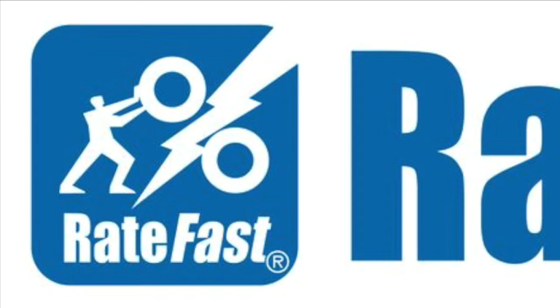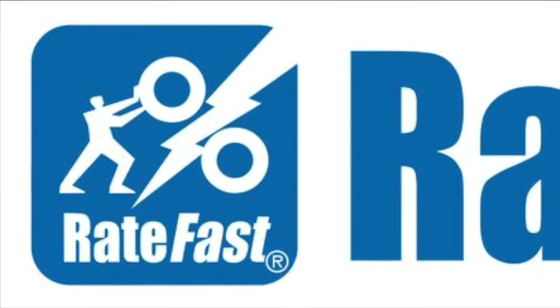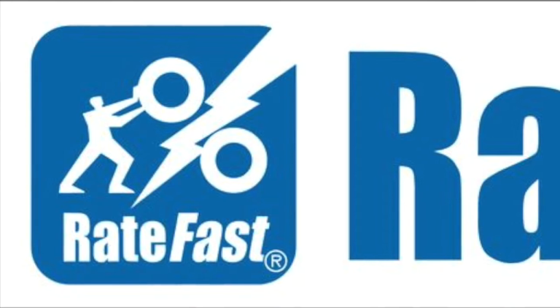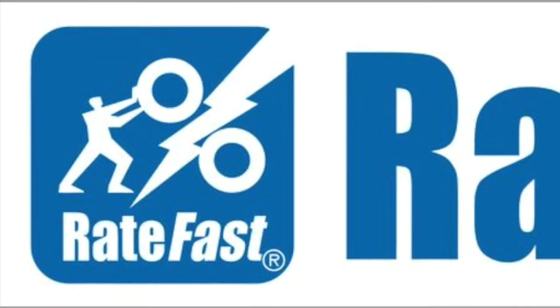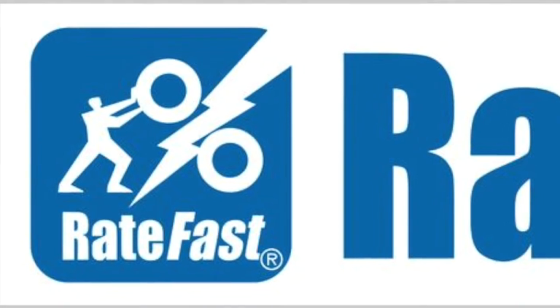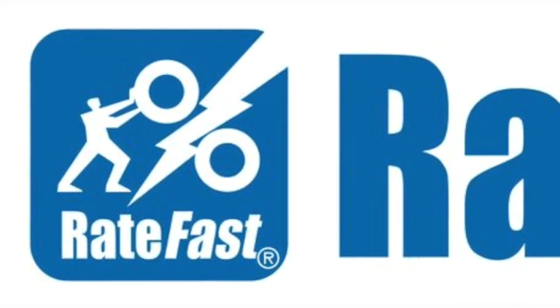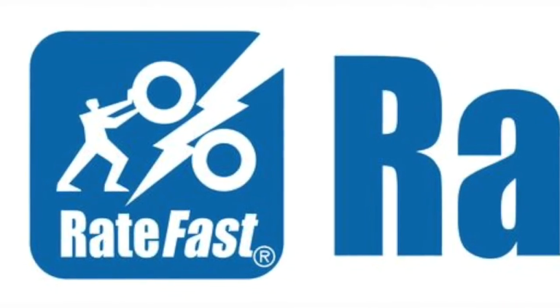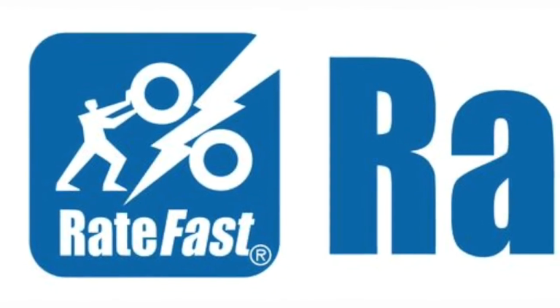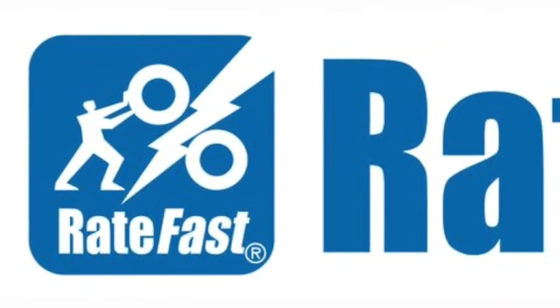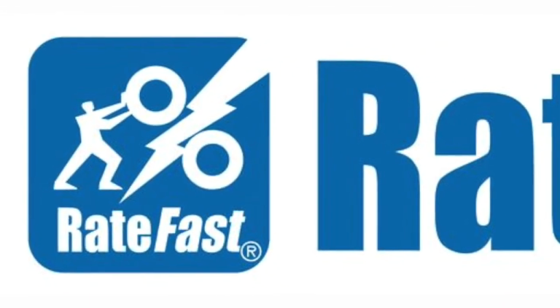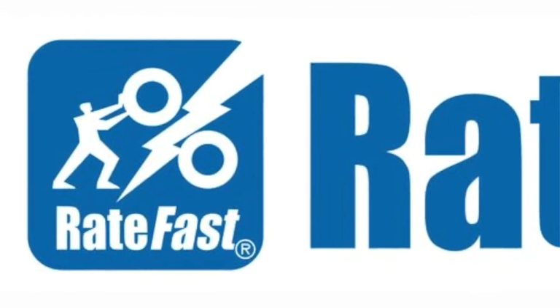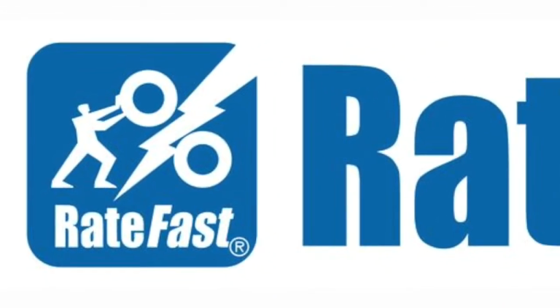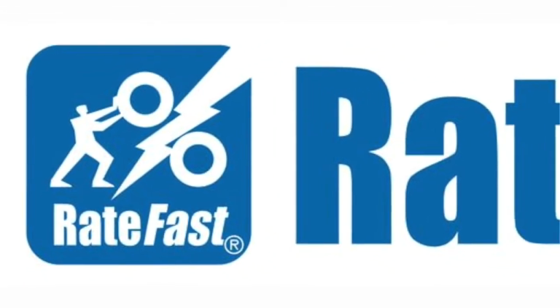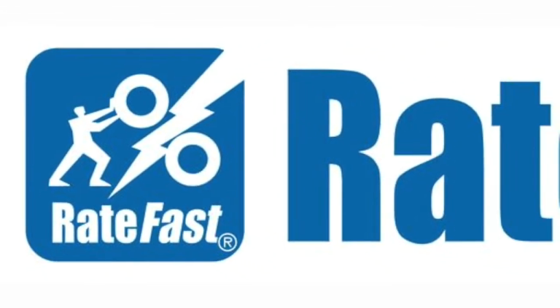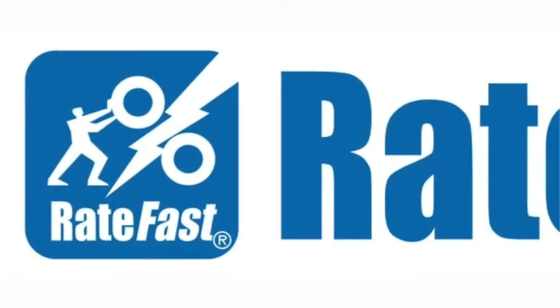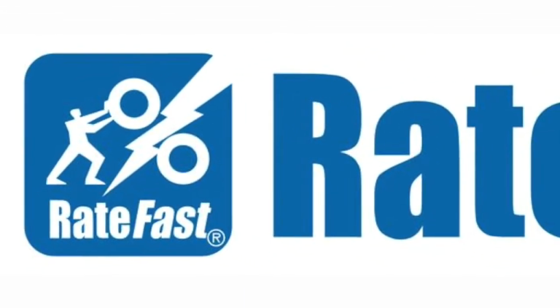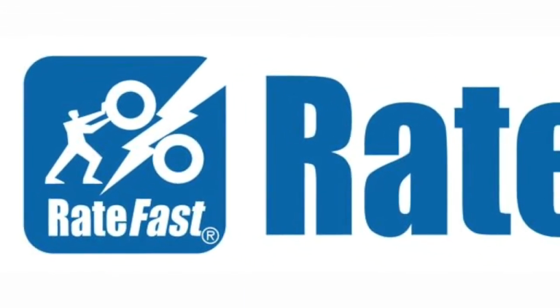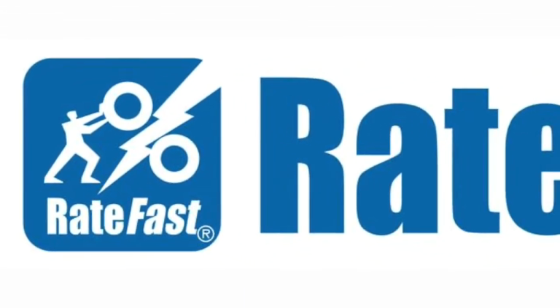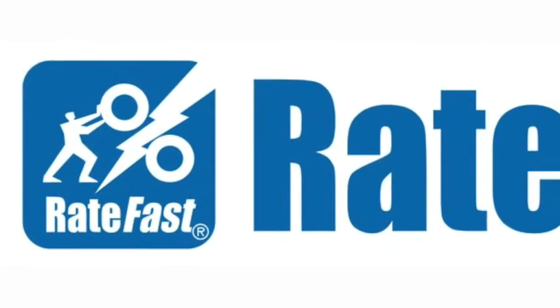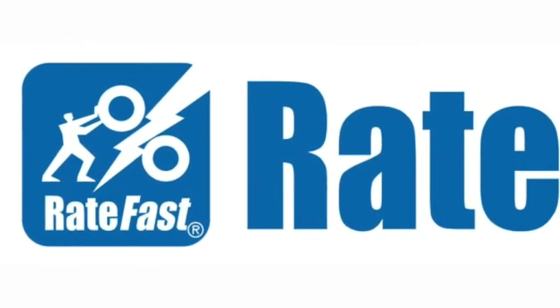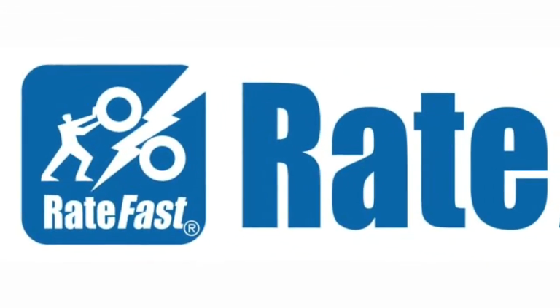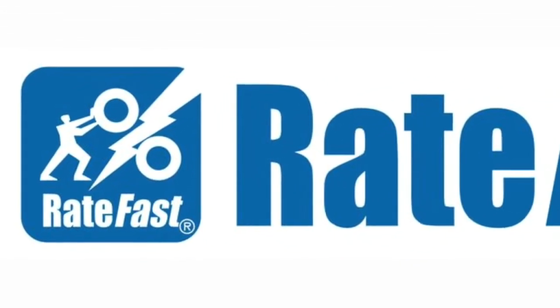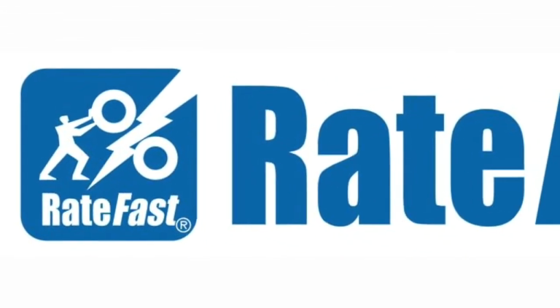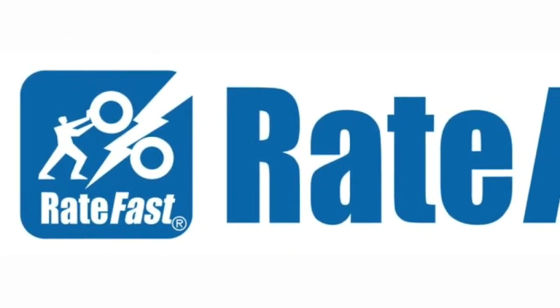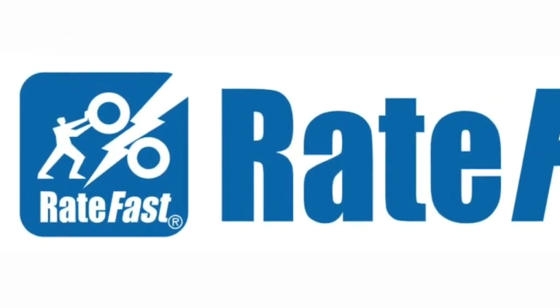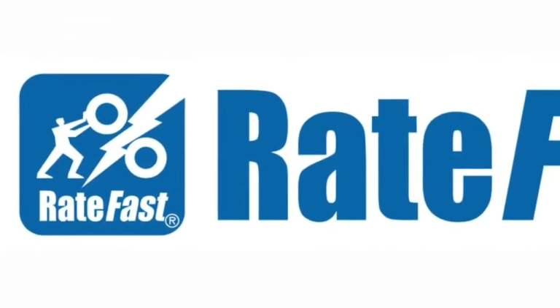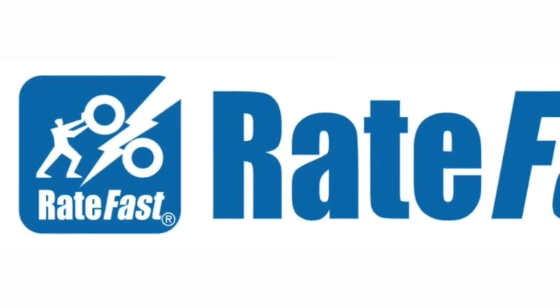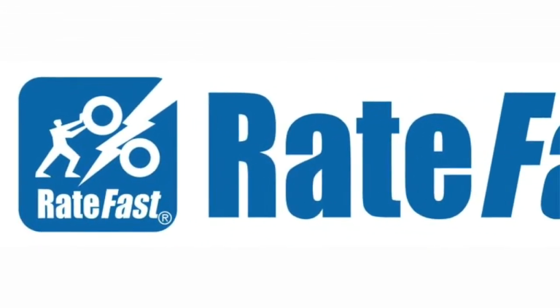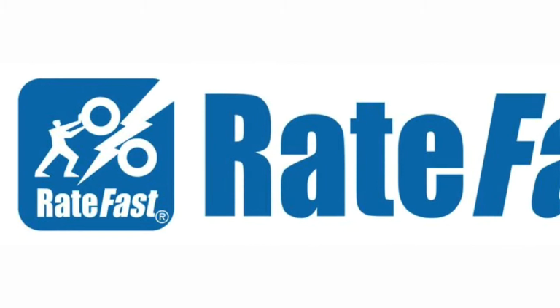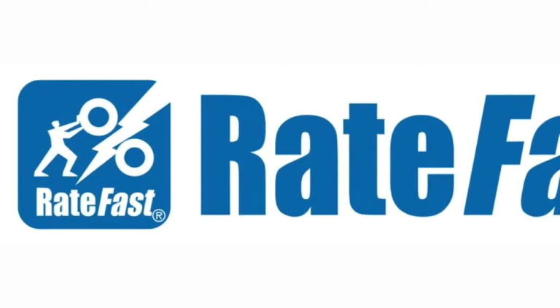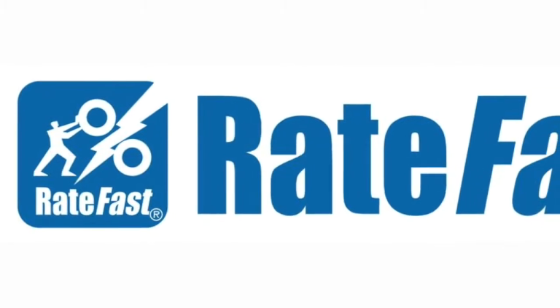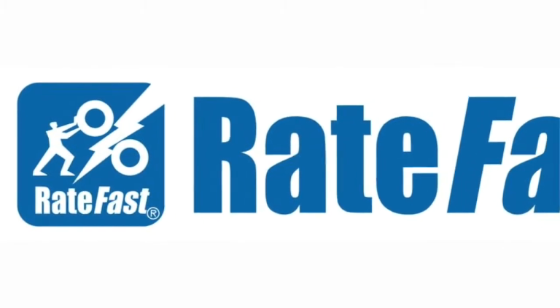Welcome to RateFast Advanced Cloud Report Writing for California Workers' Compensation.